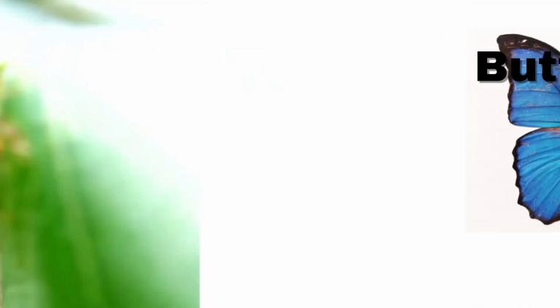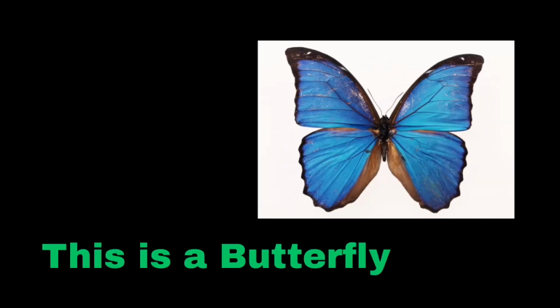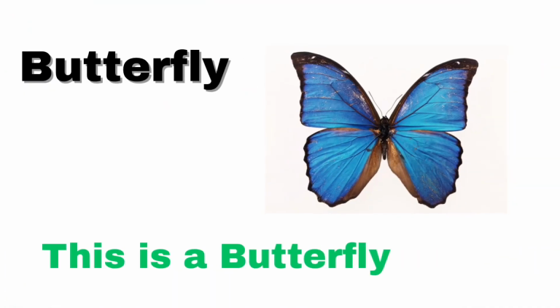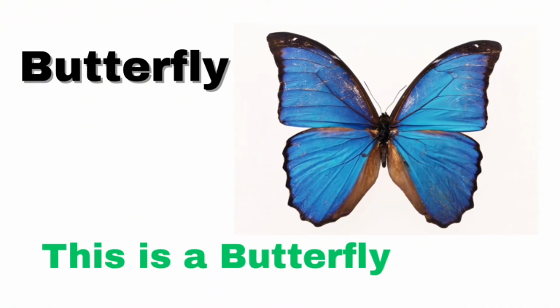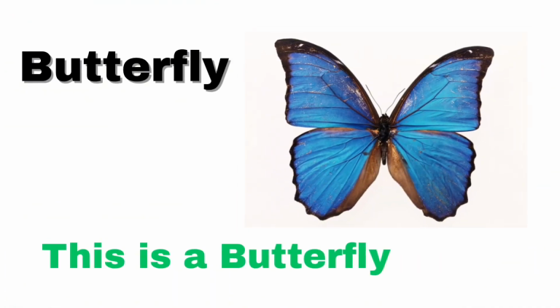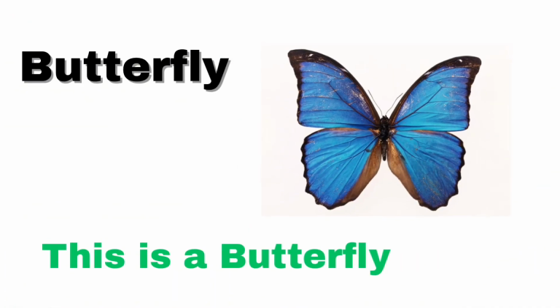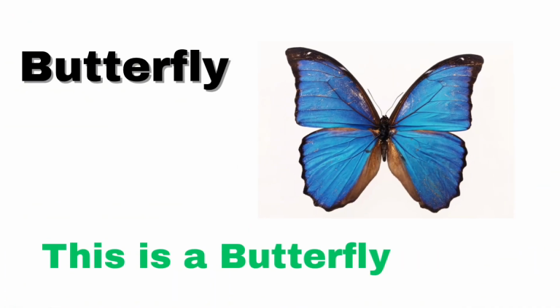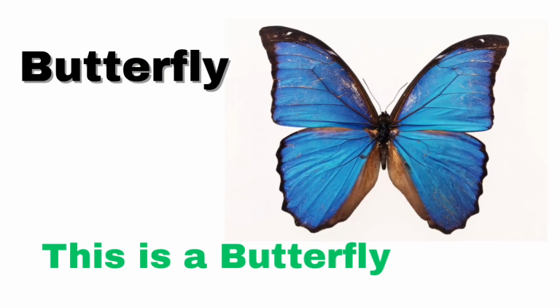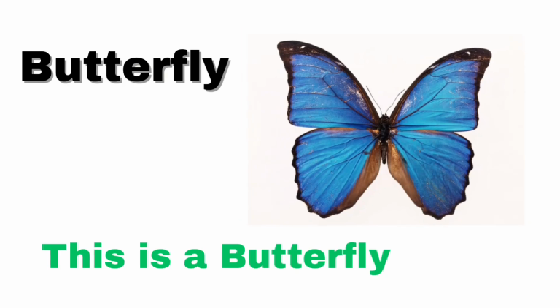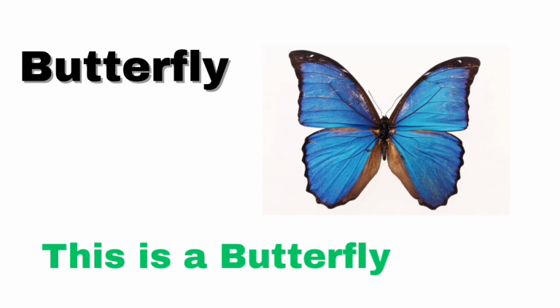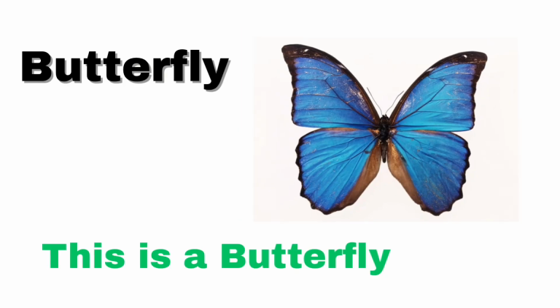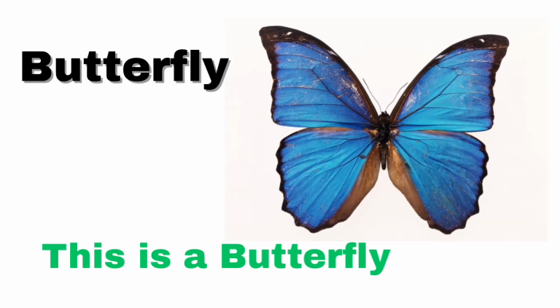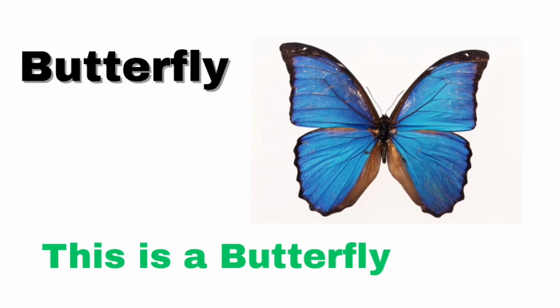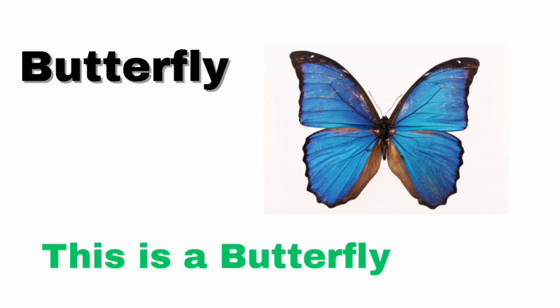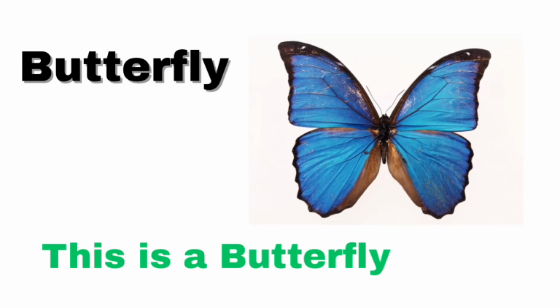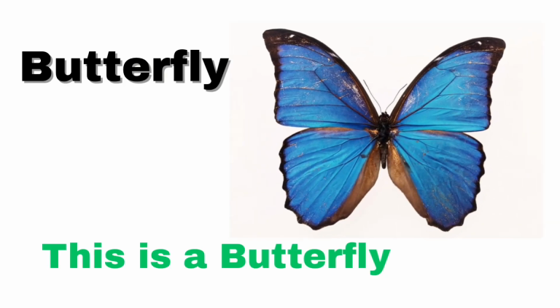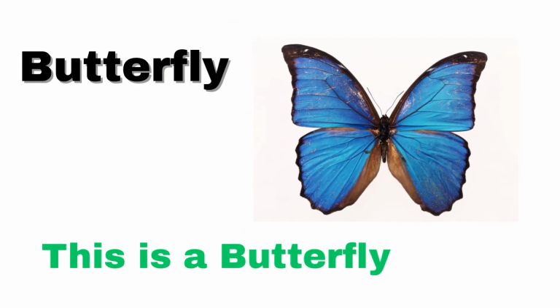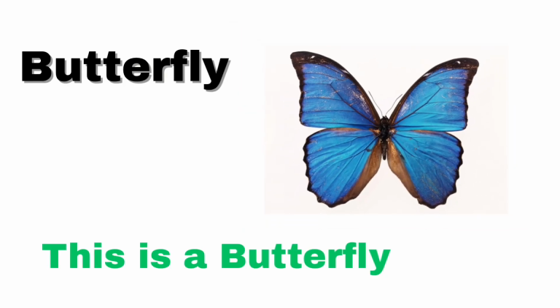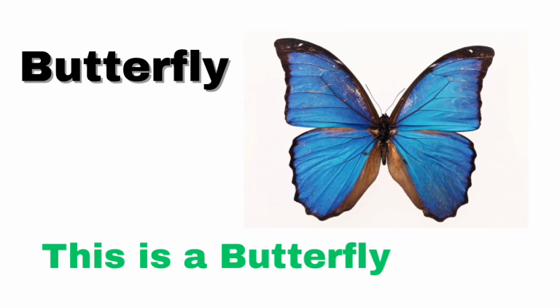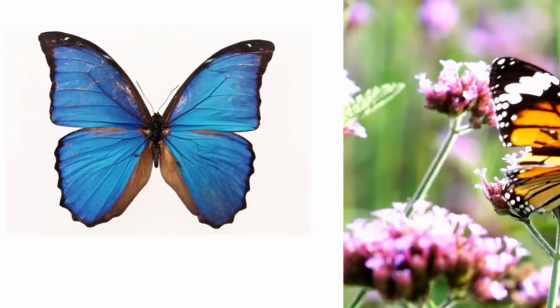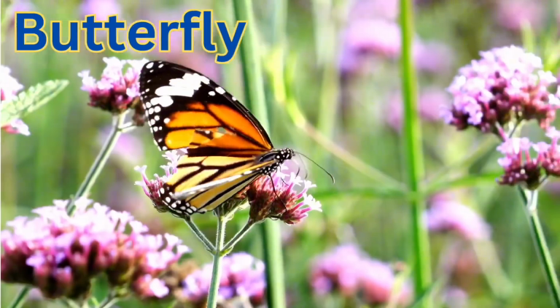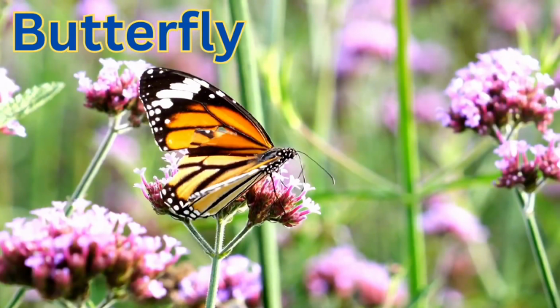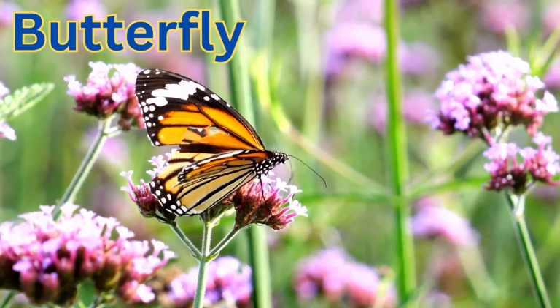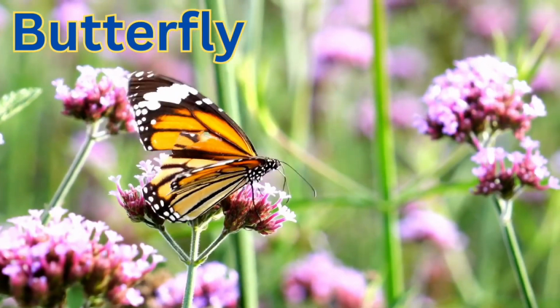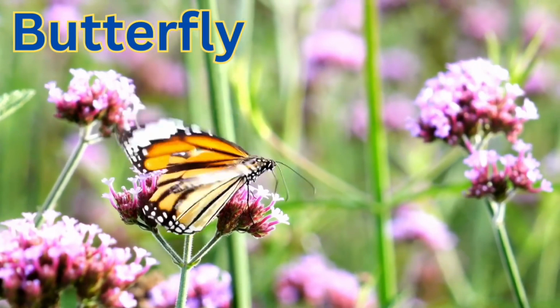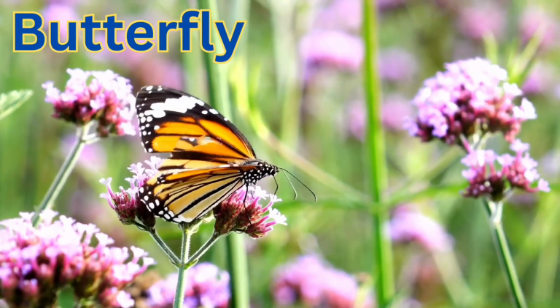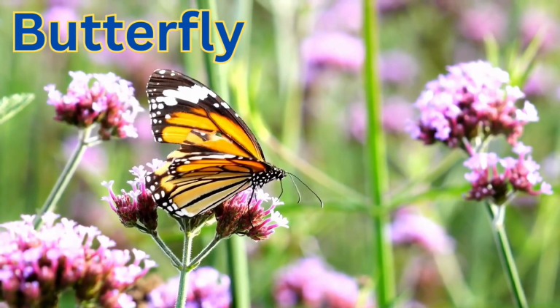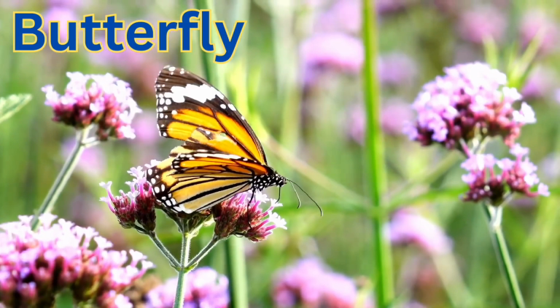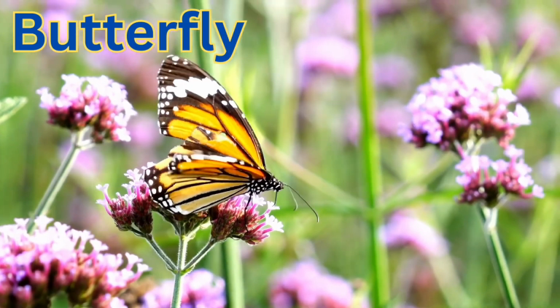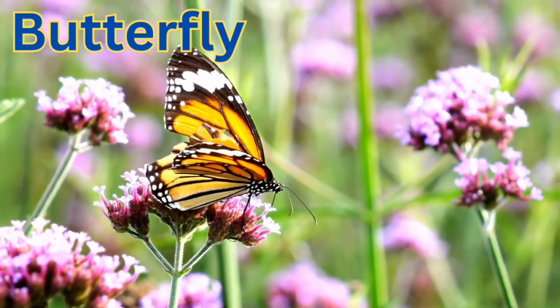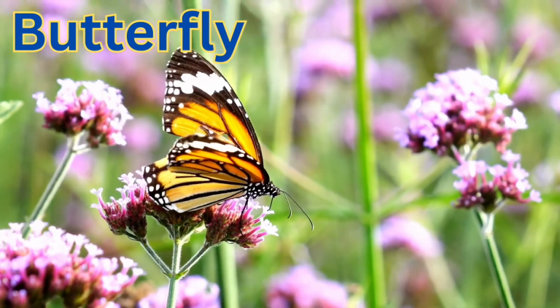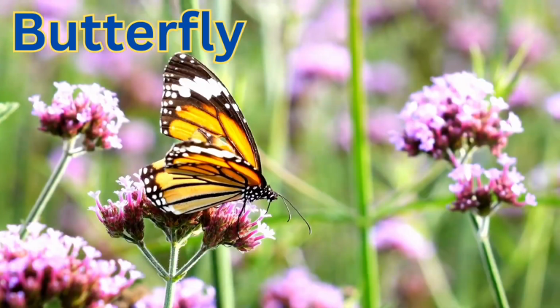This is a butterfly. A colorful insect with big wings.